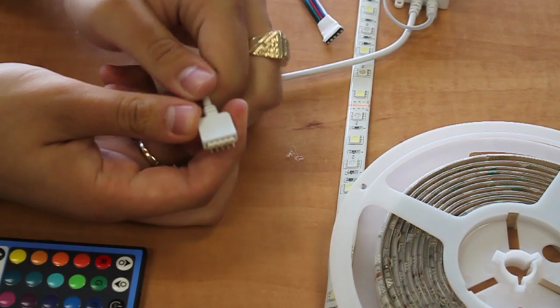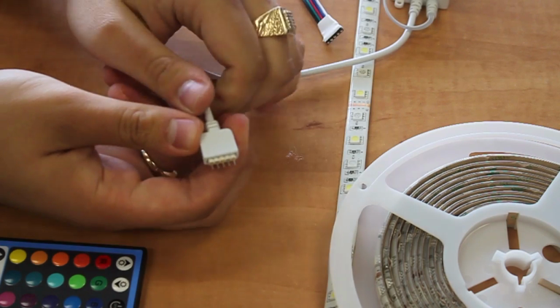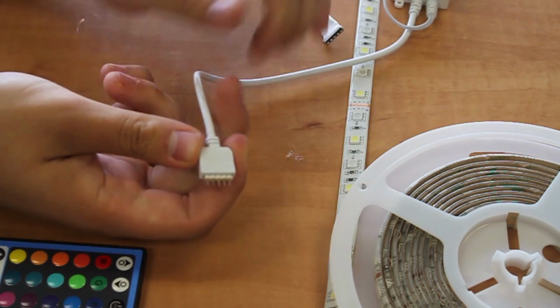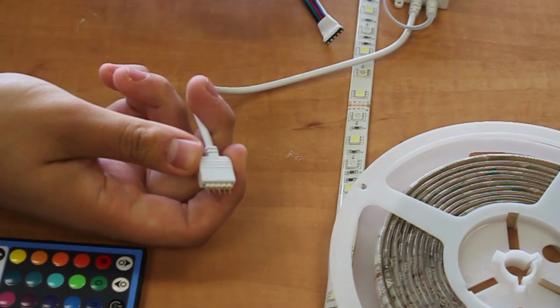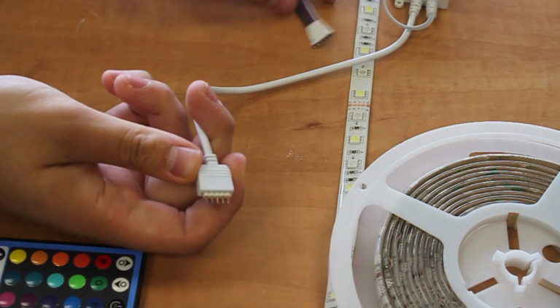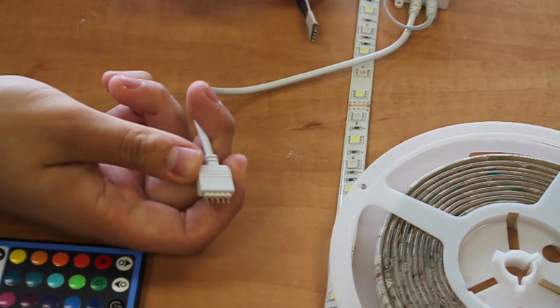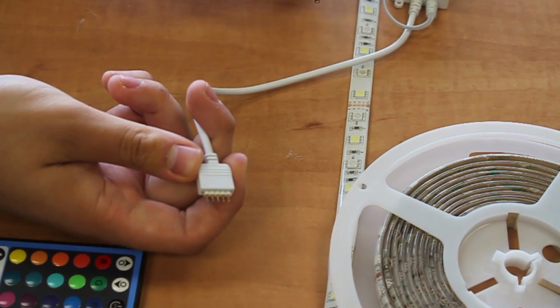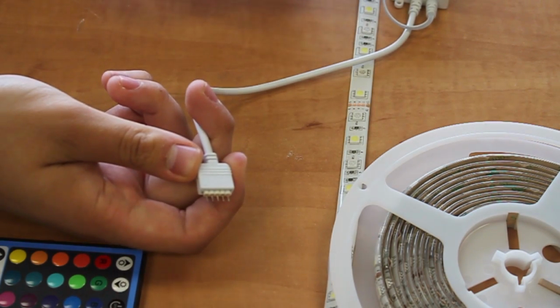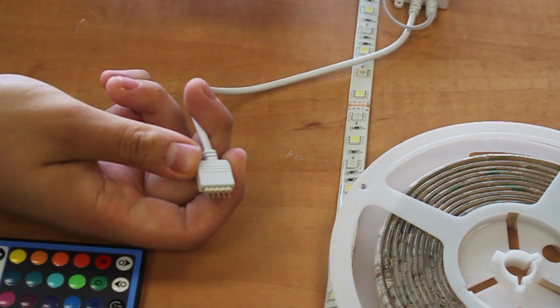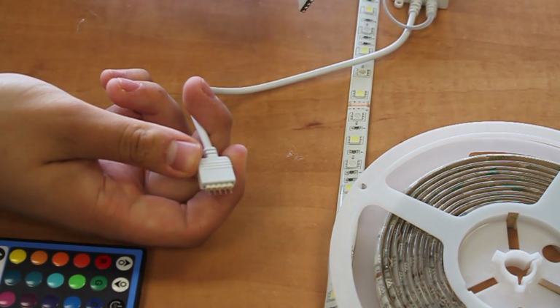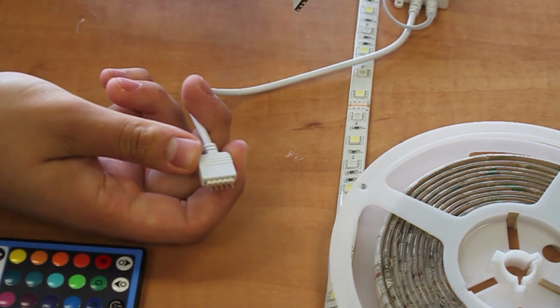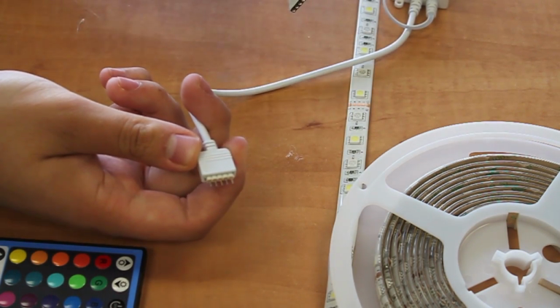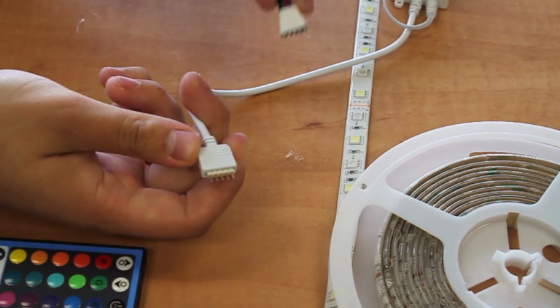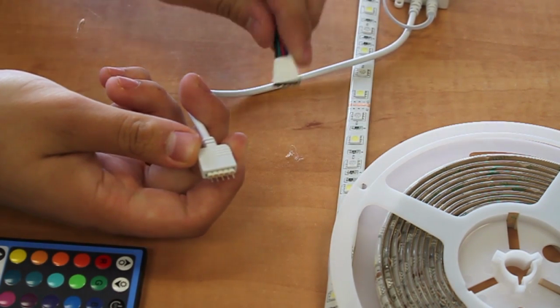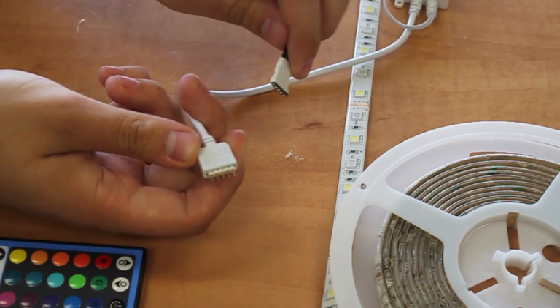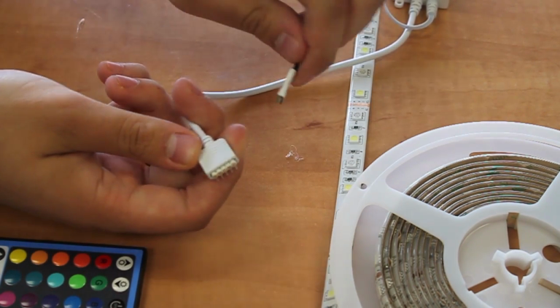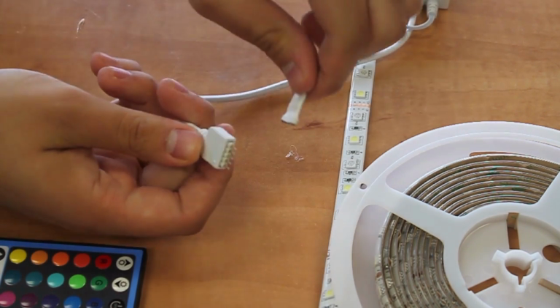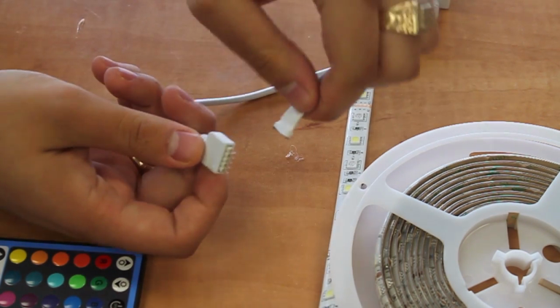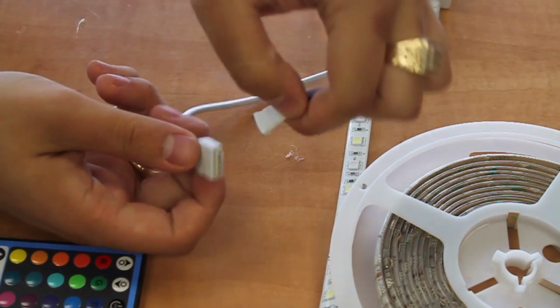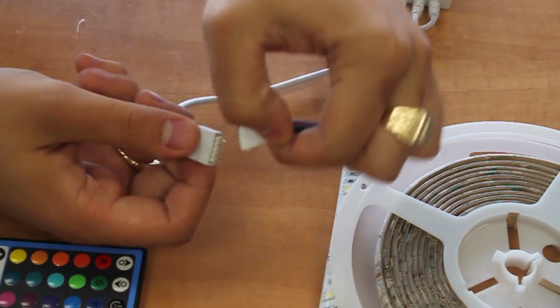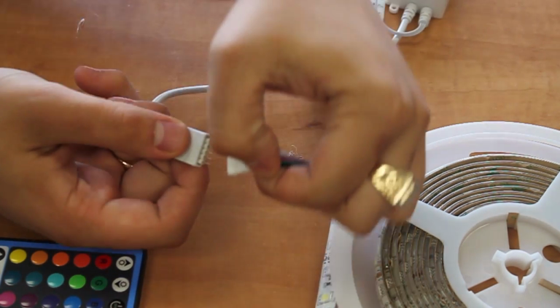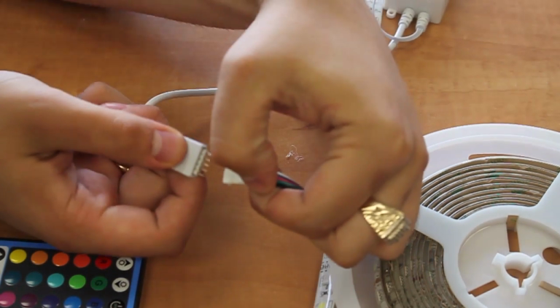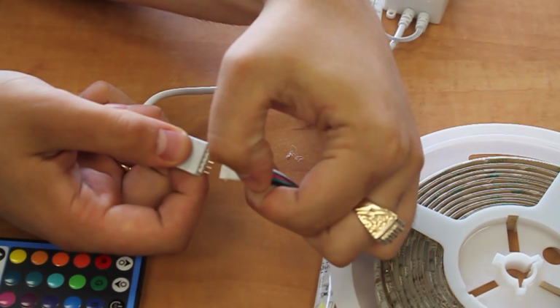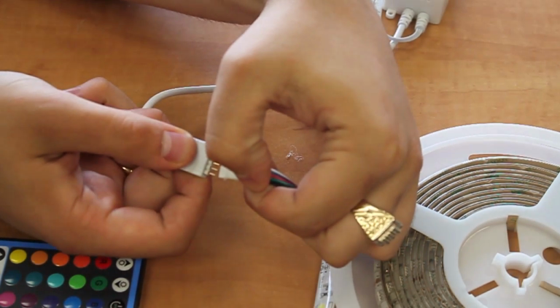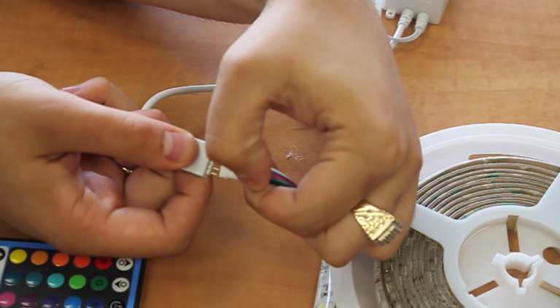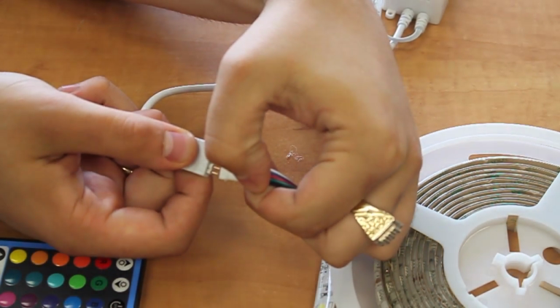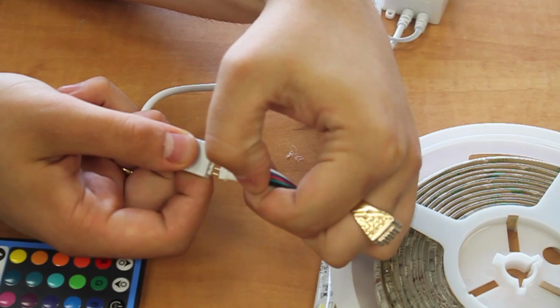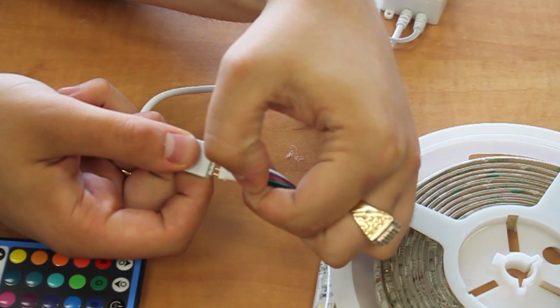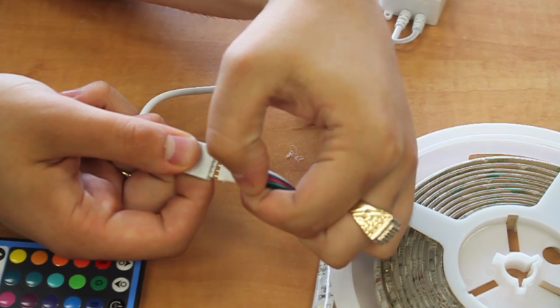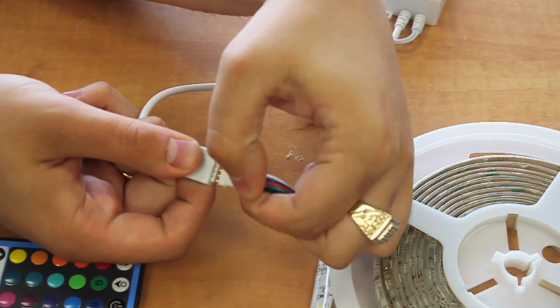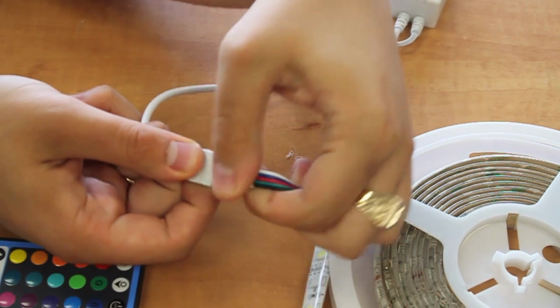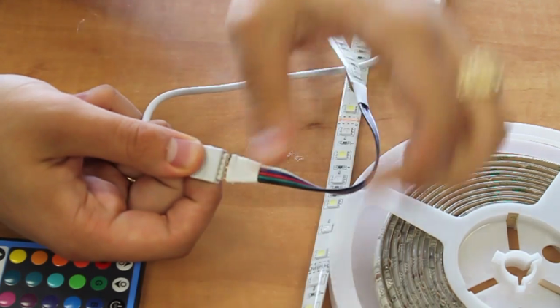Then take your strip lighting, making sure that the arrow is lined up with the black positive, and plug it into your controller.